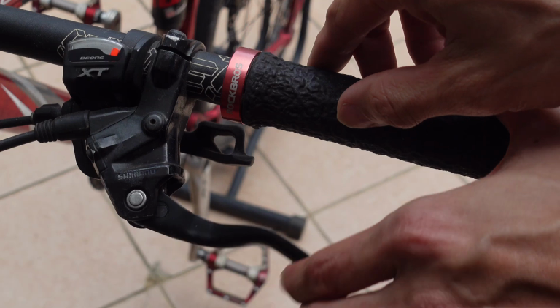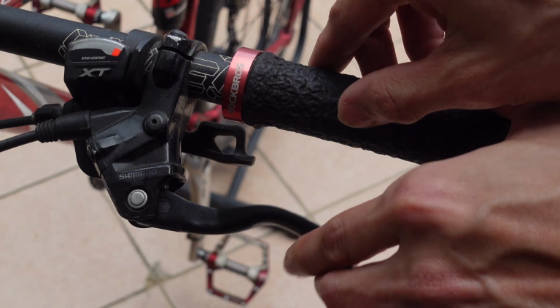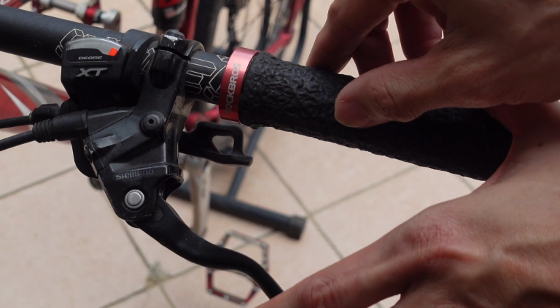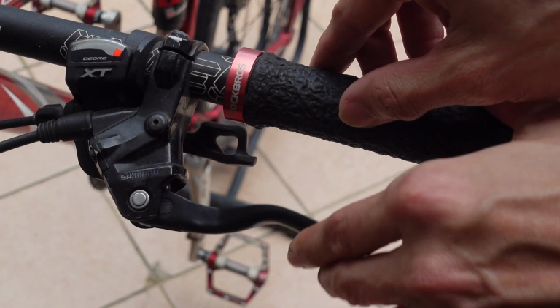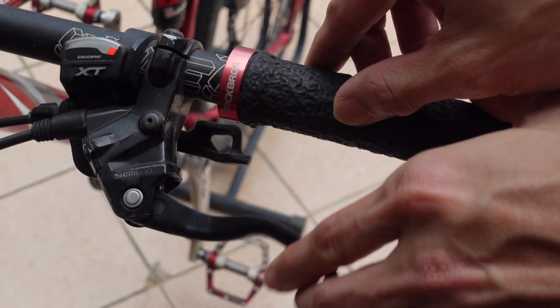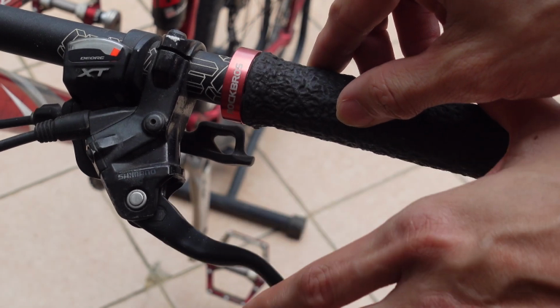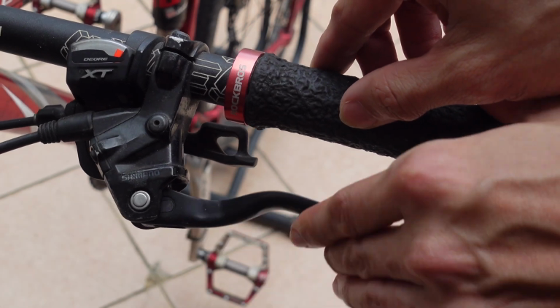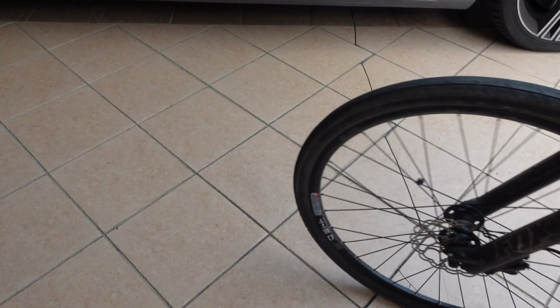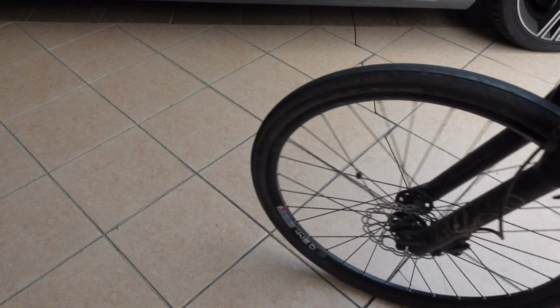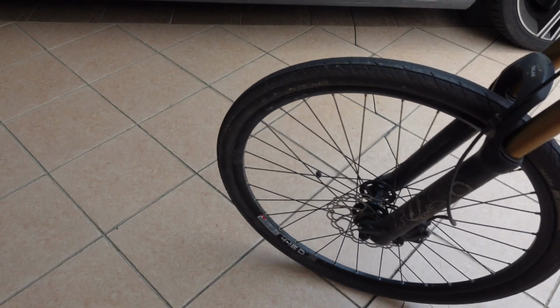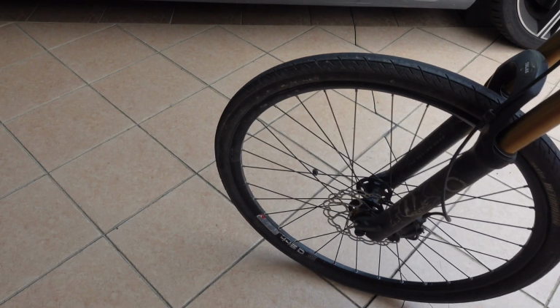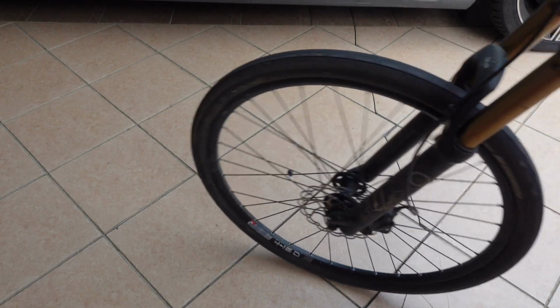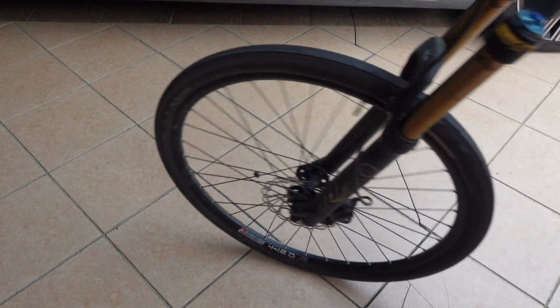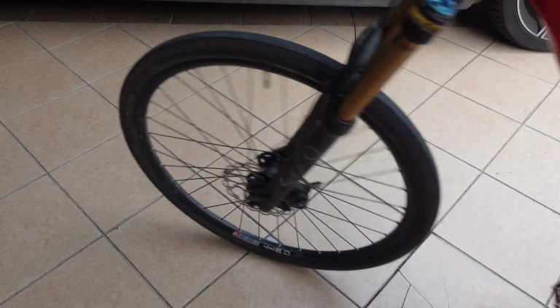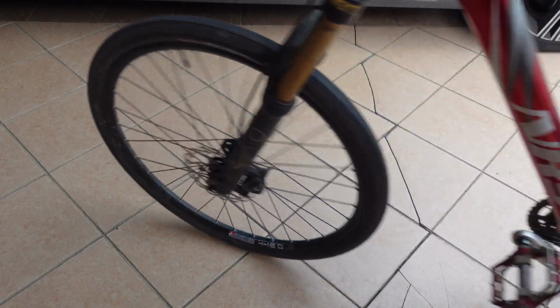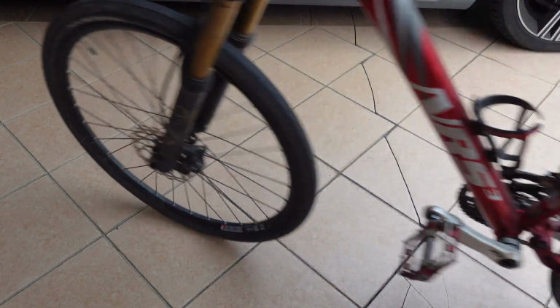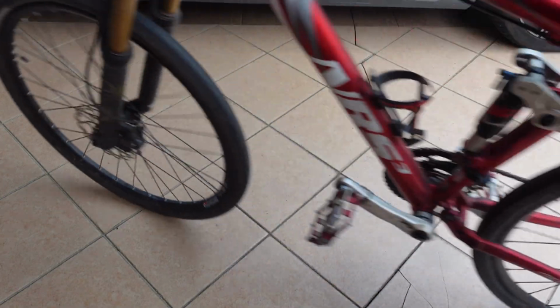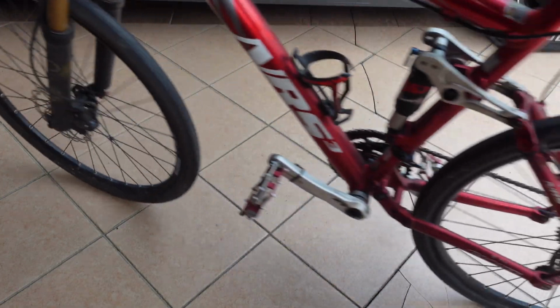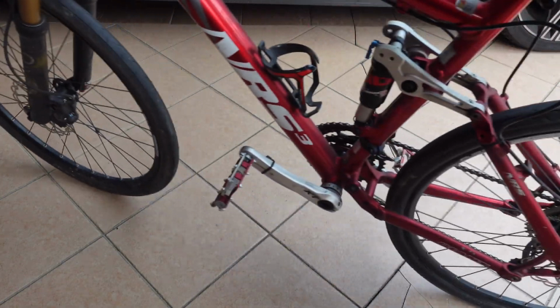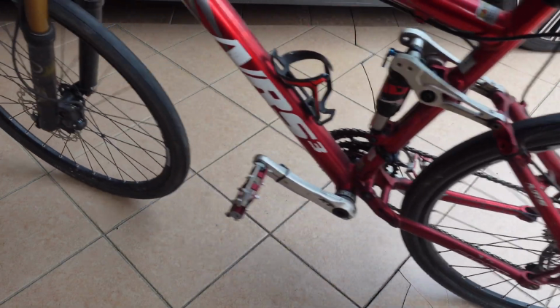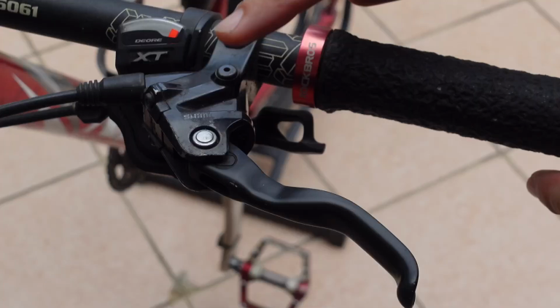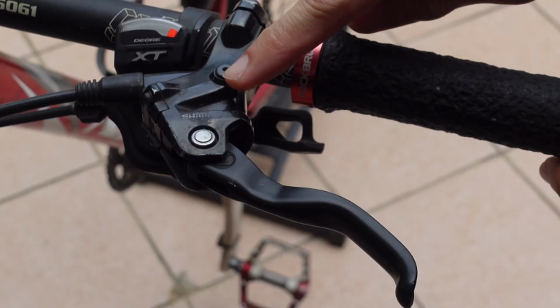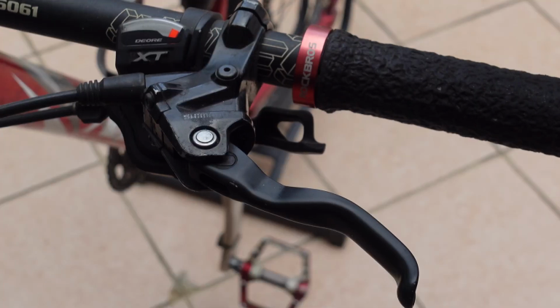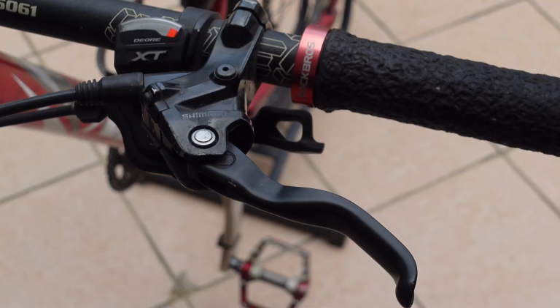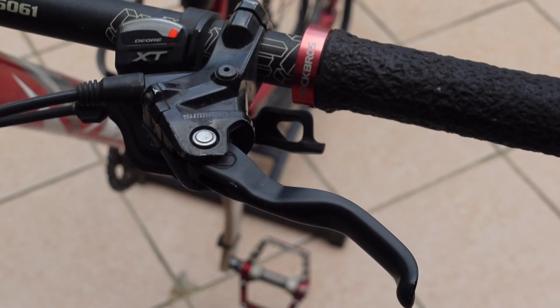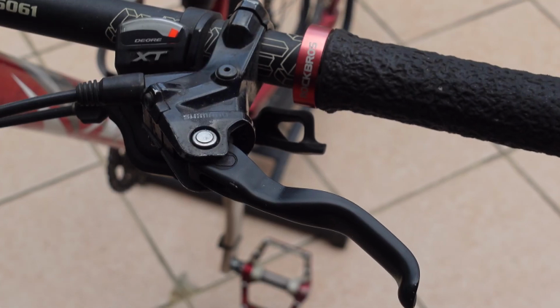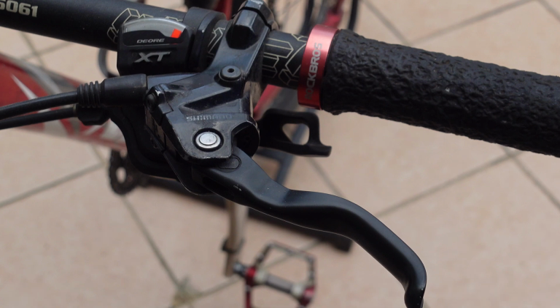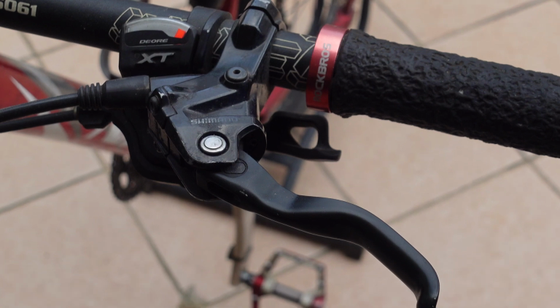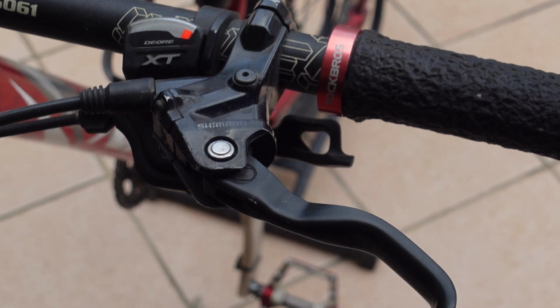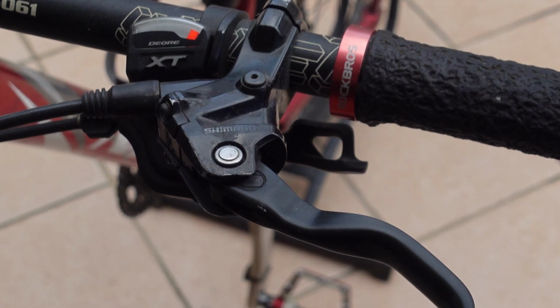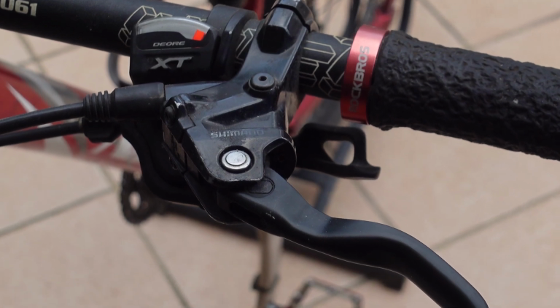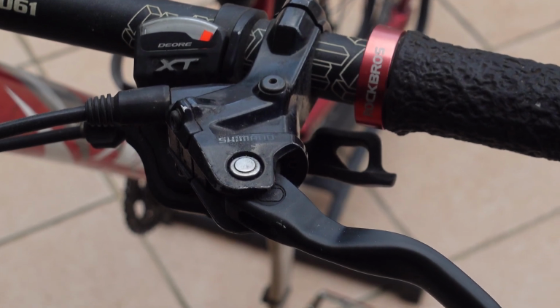If your bicycle's hydraulic brakes are feeling spongy and you're having a hard time to stop, it's time to bleed your brakes.